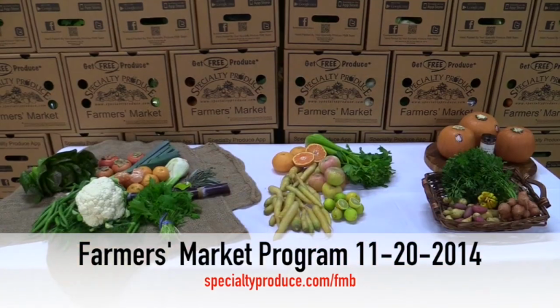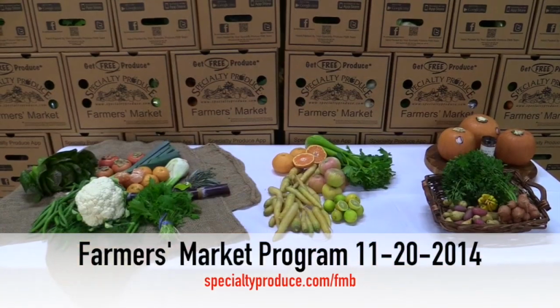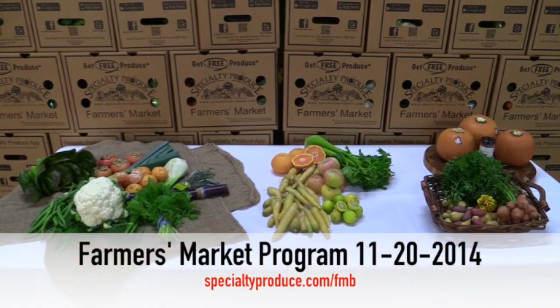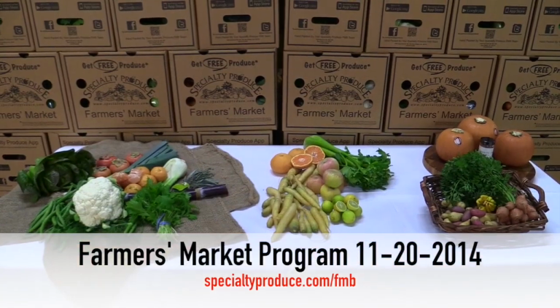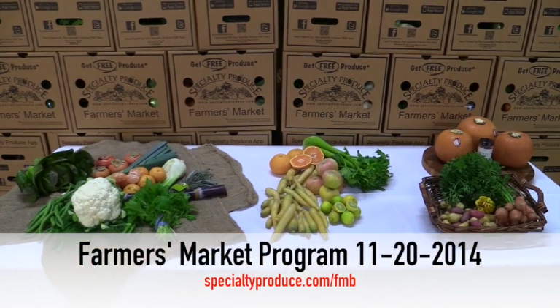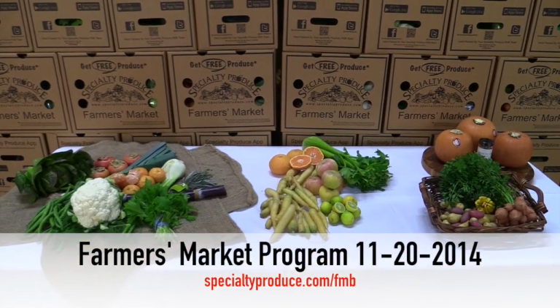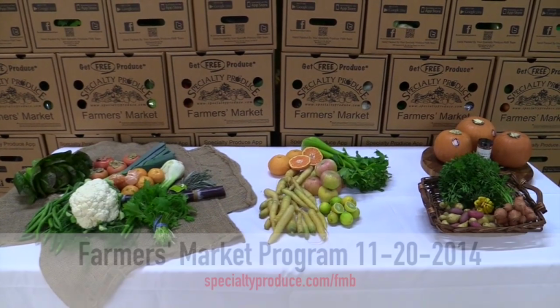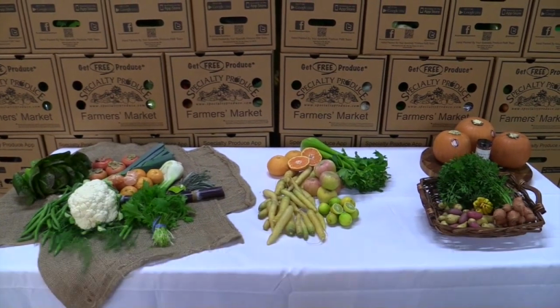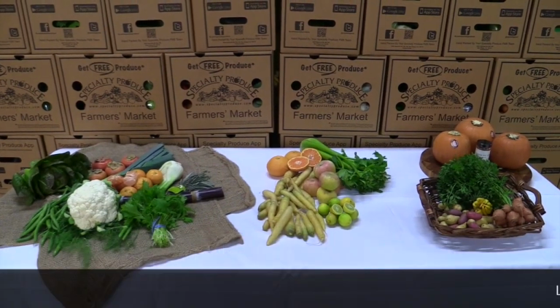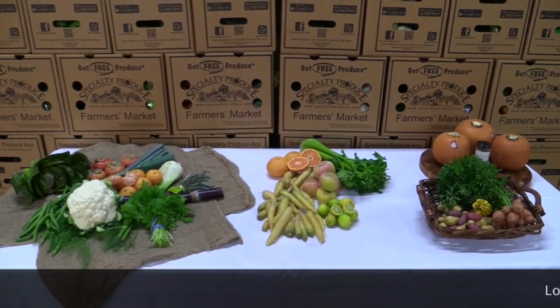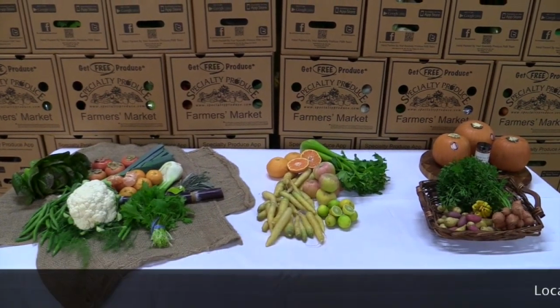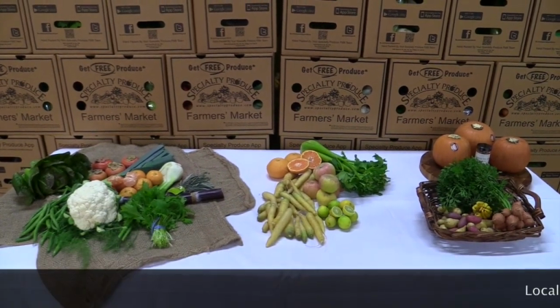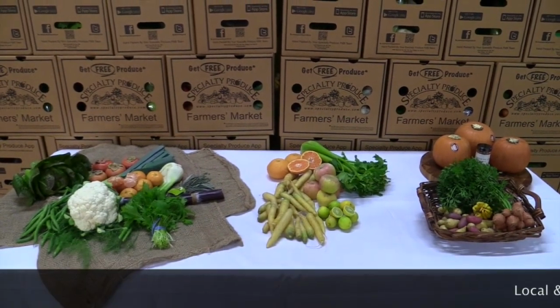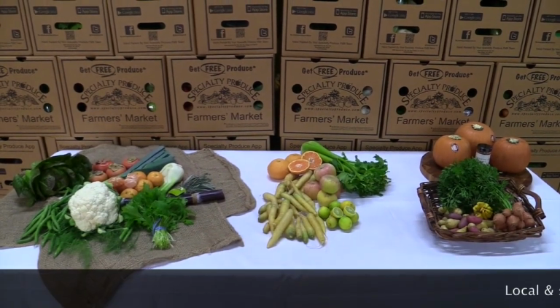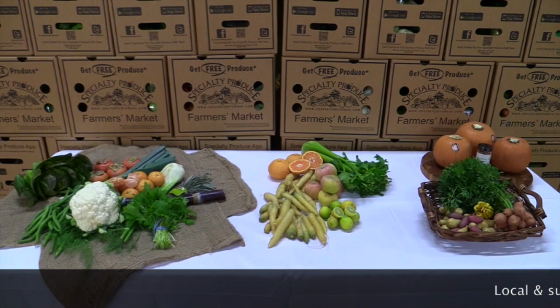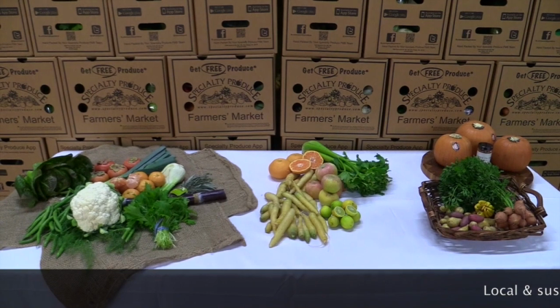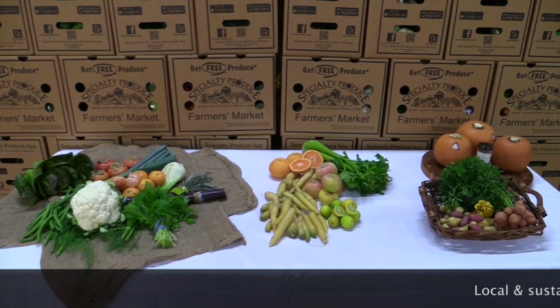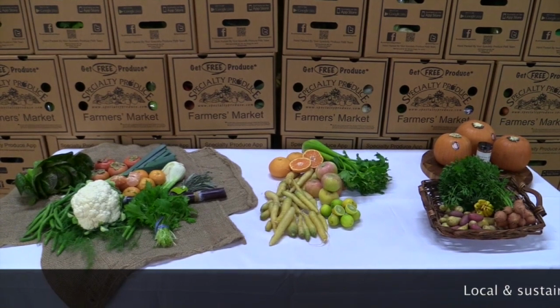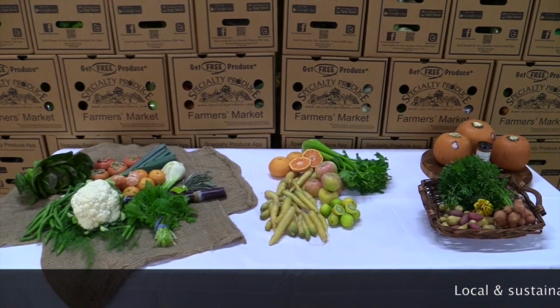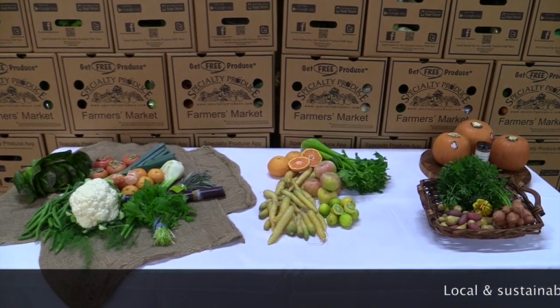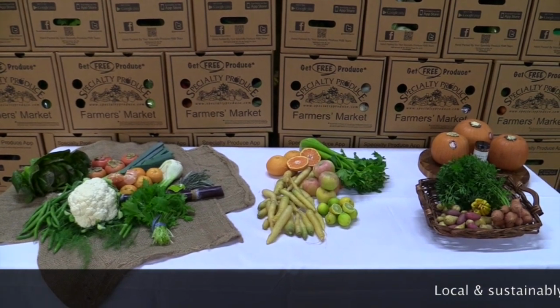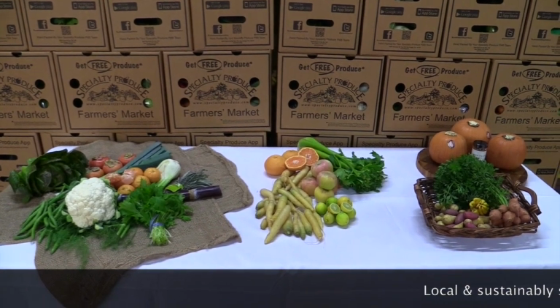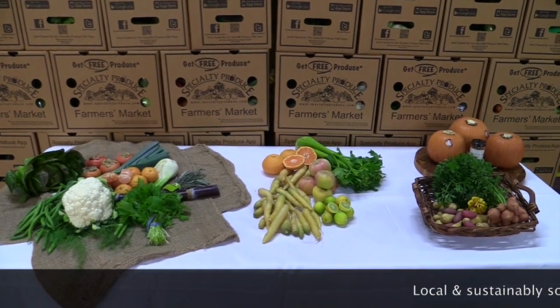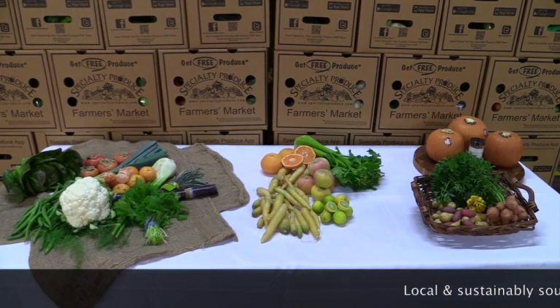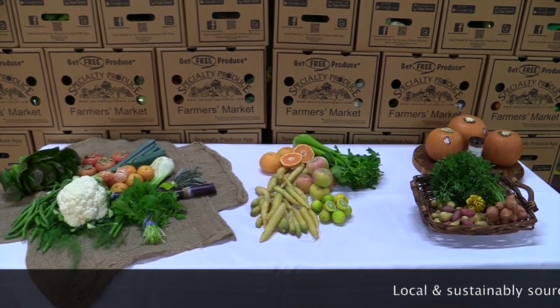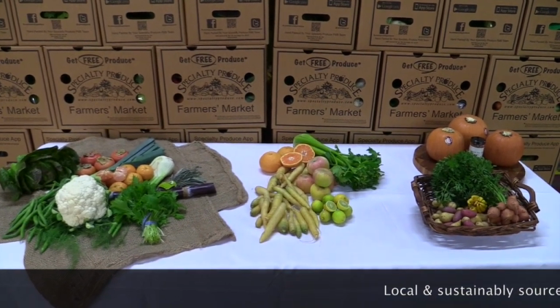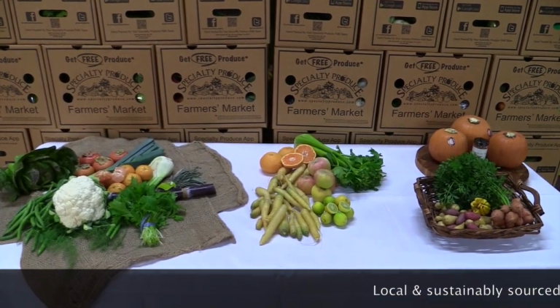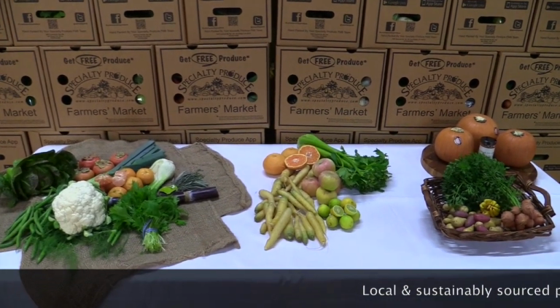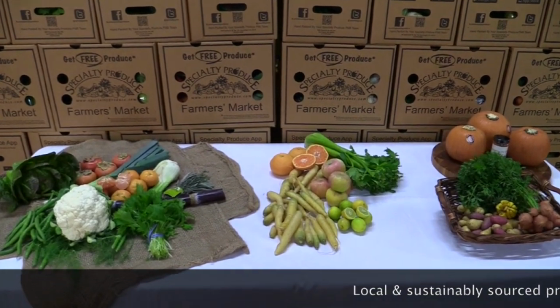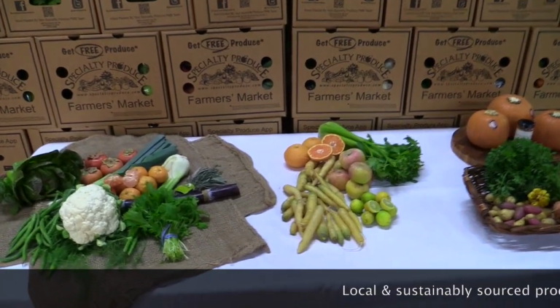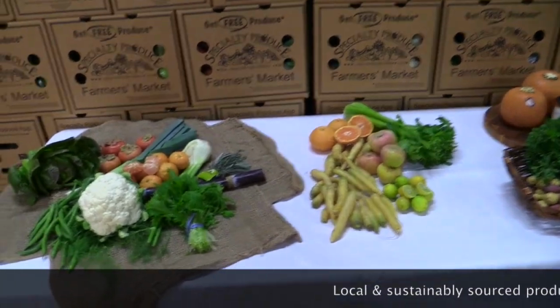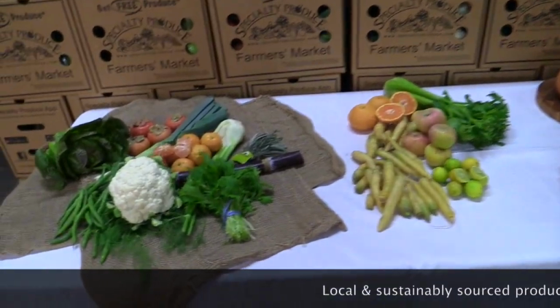Hi everyone! Welcome back to the Specialty Produce Farmer's Market. It's Wednesday, November 19th, and this week's box is full of interesting flavor combinations.